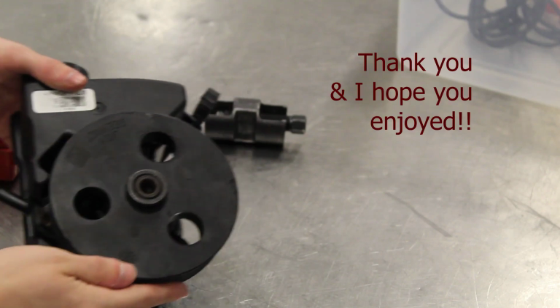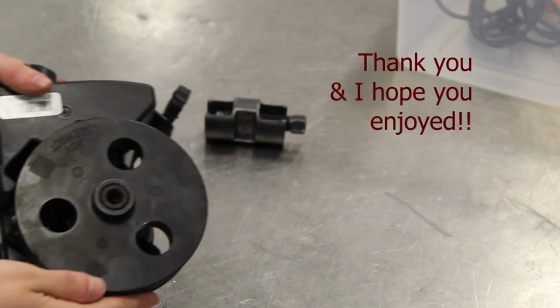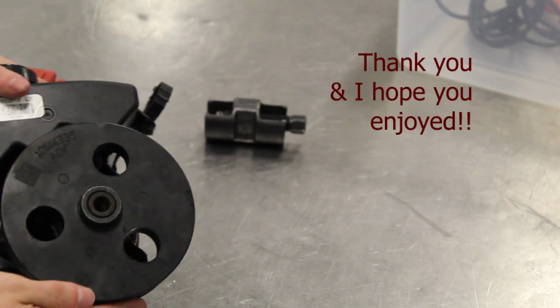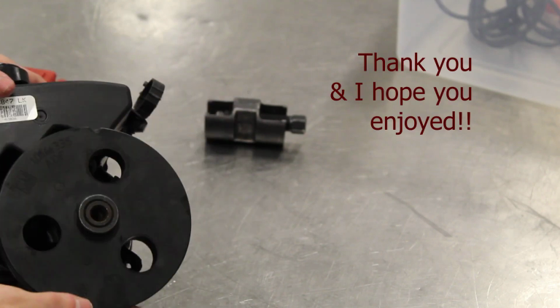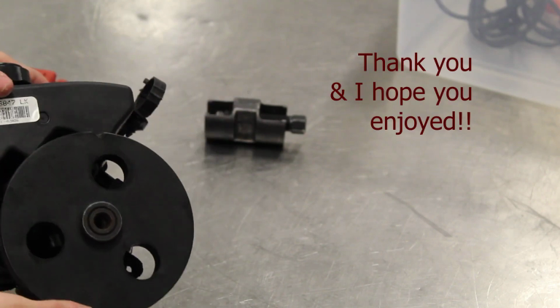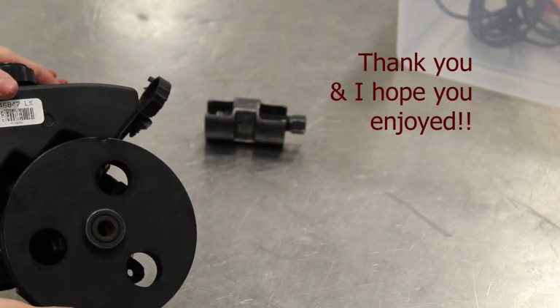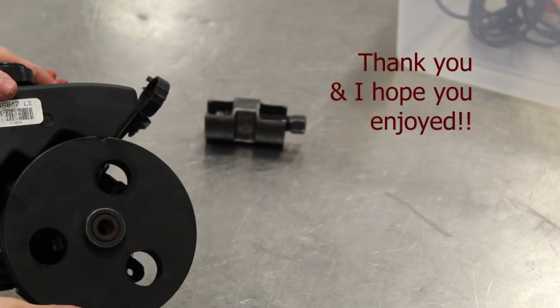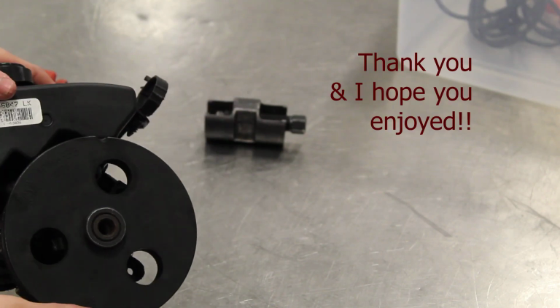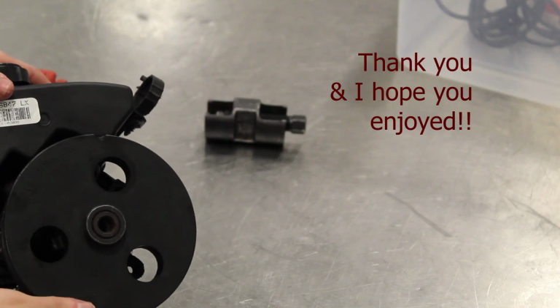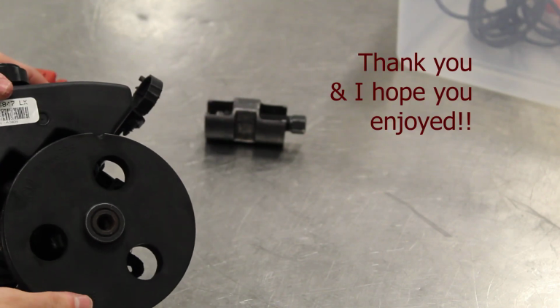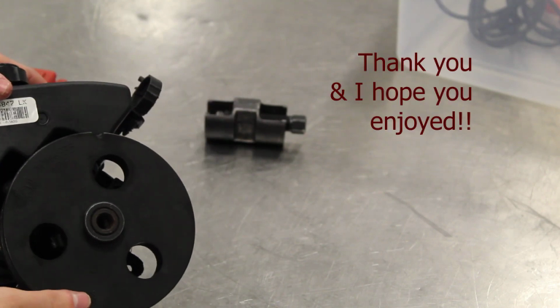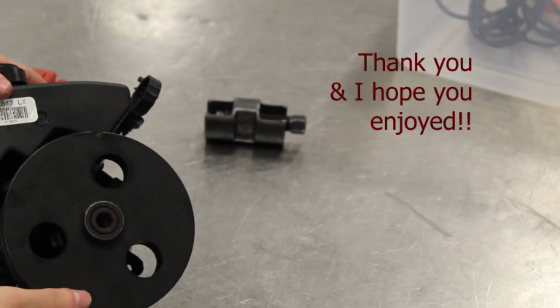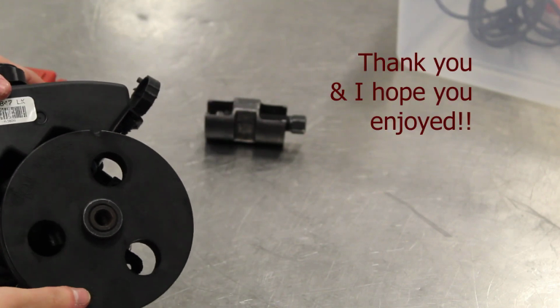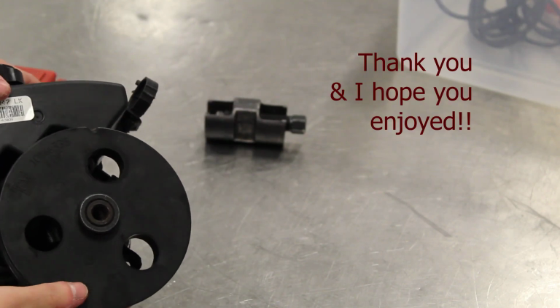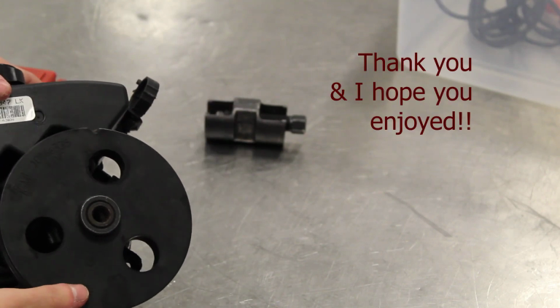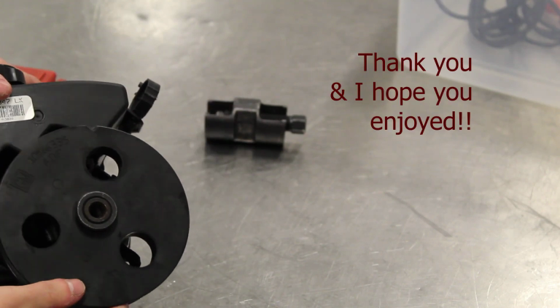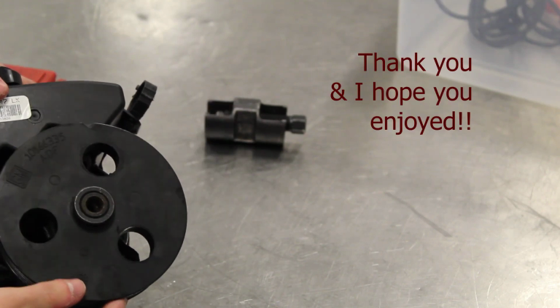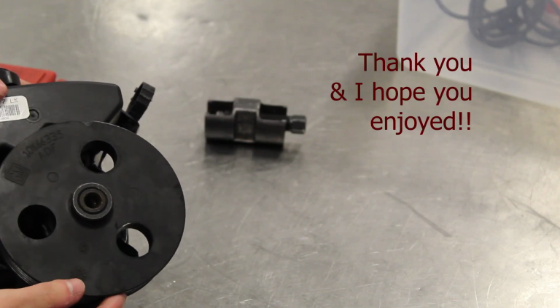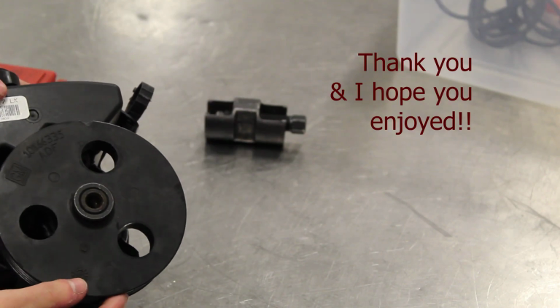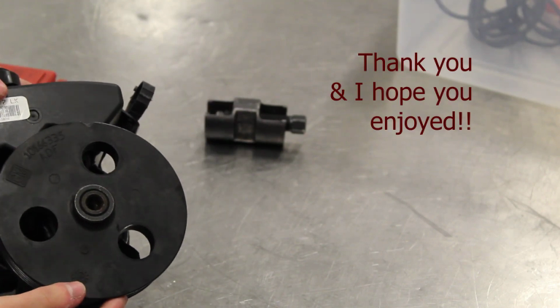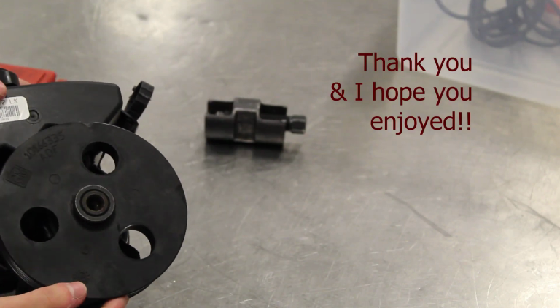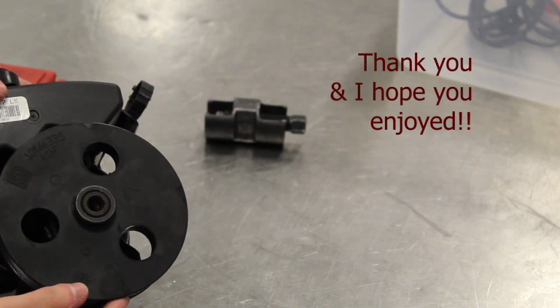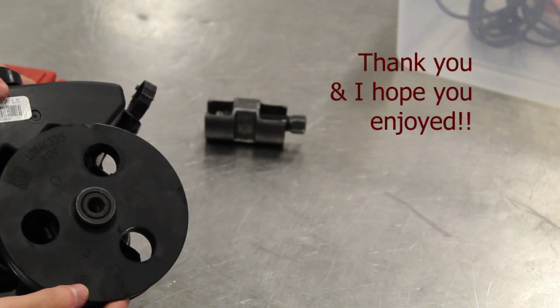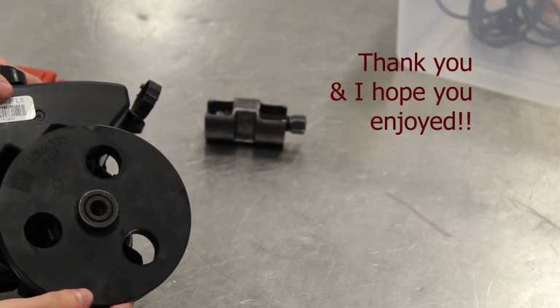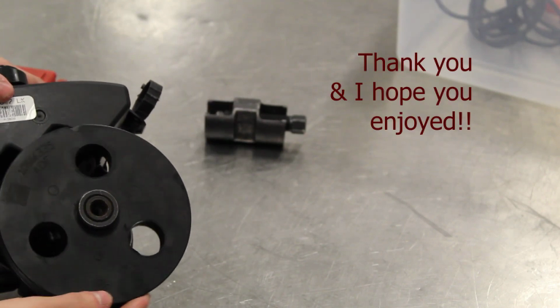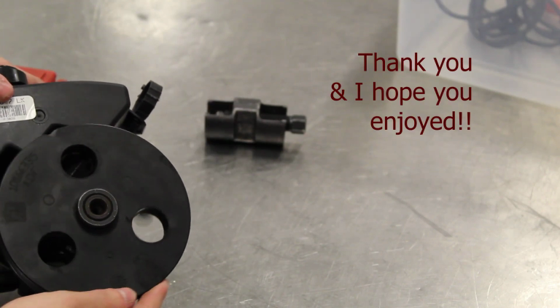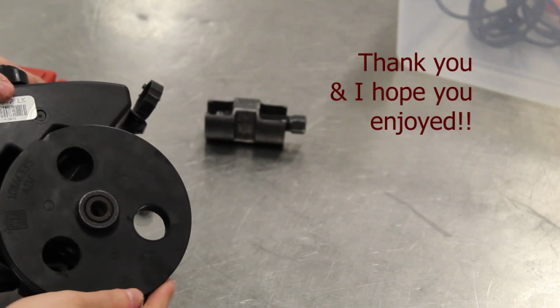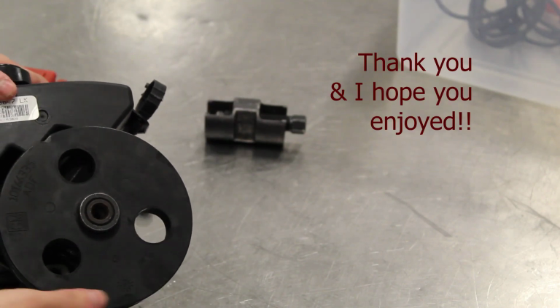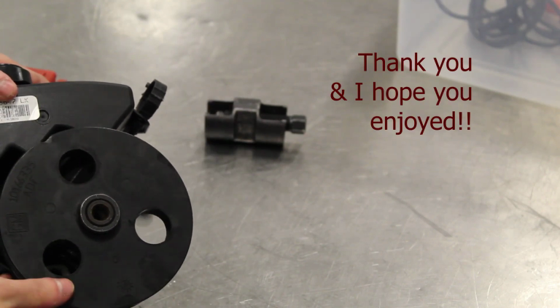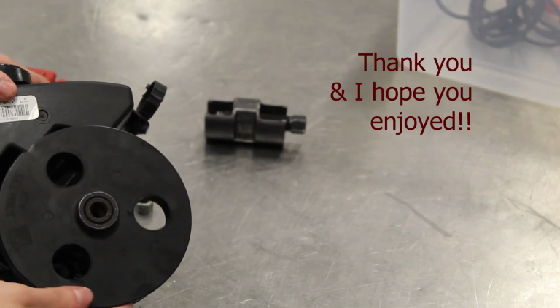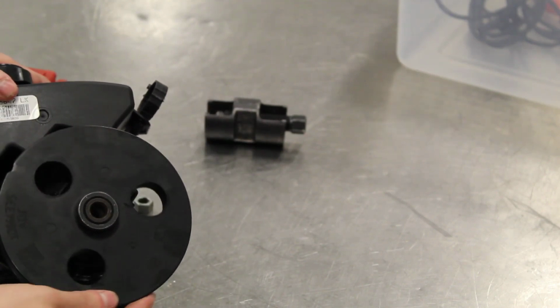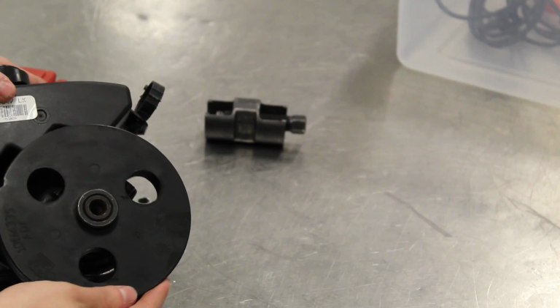Thank you so much for watching. I'm Jake Borshefsky and it's been fun. I'll see you next time. Bye.